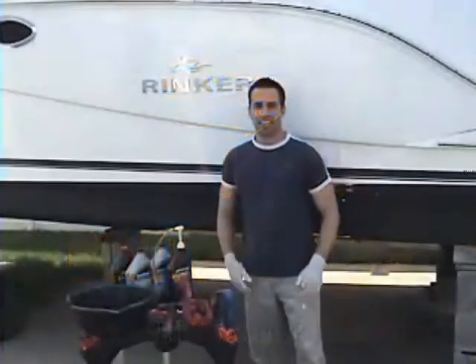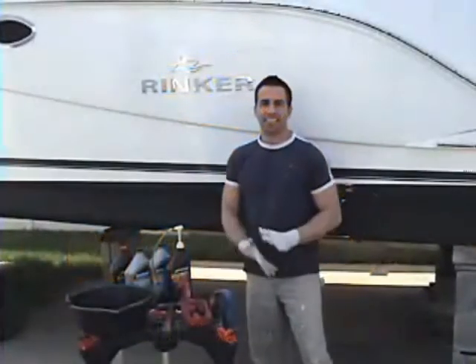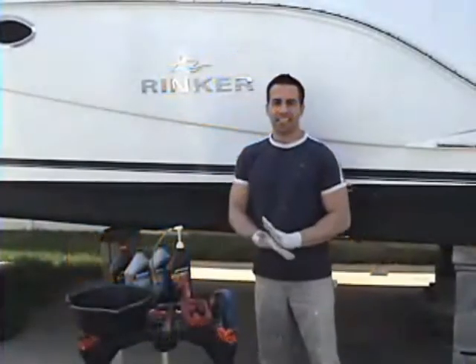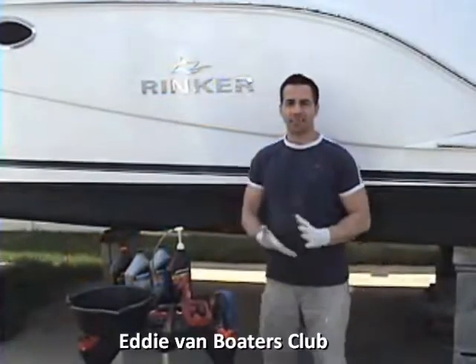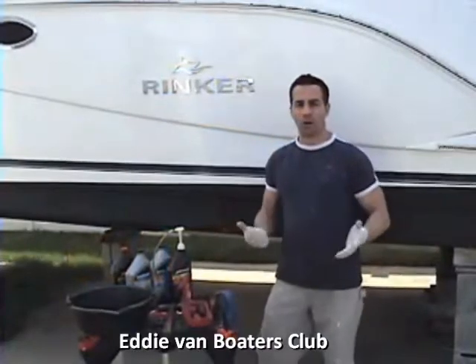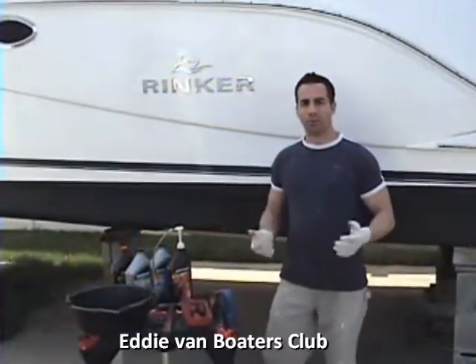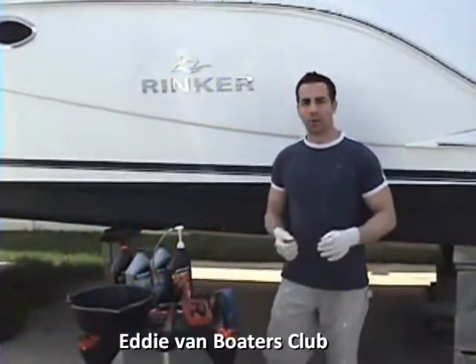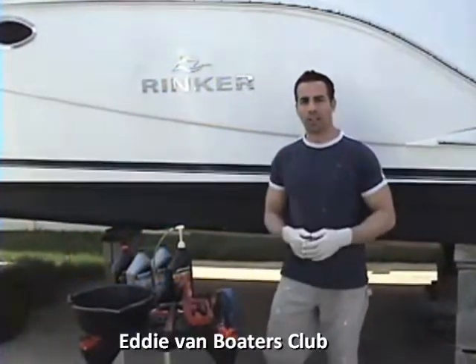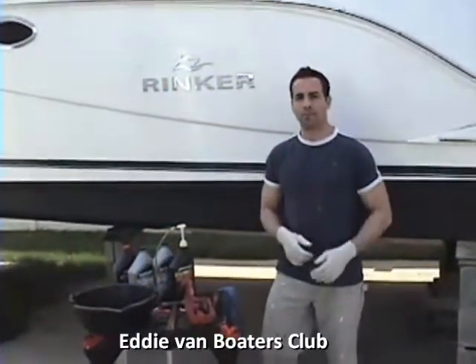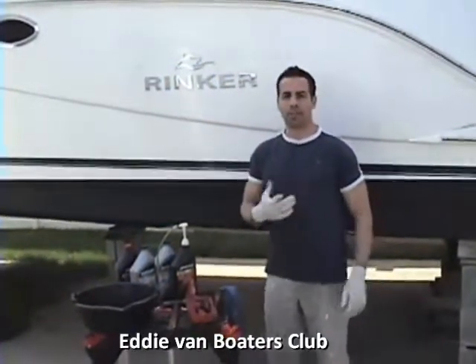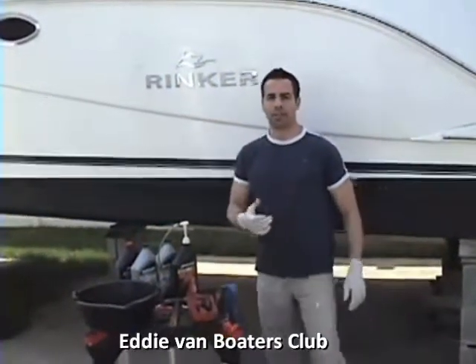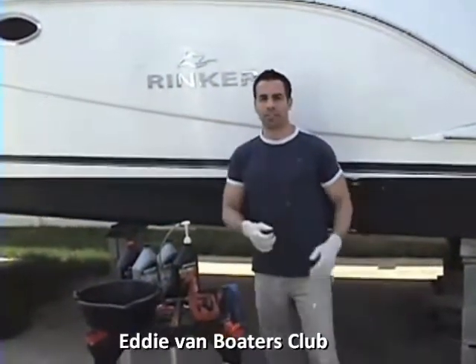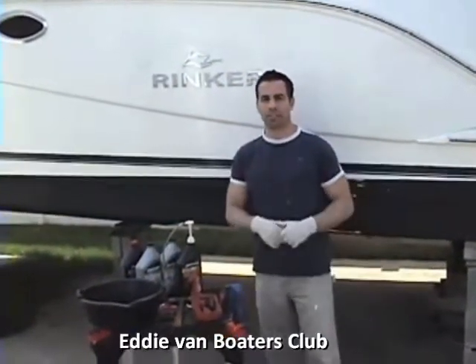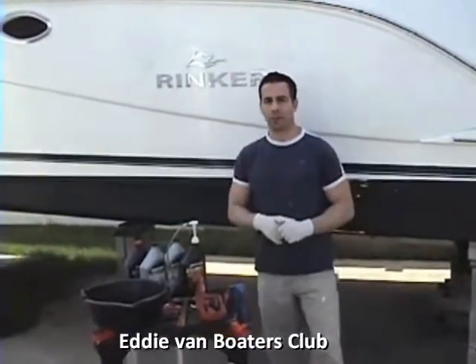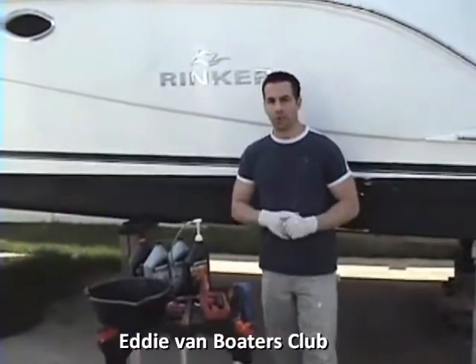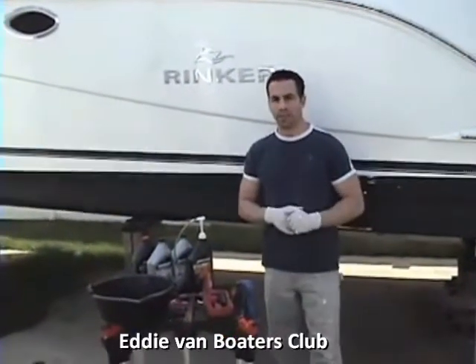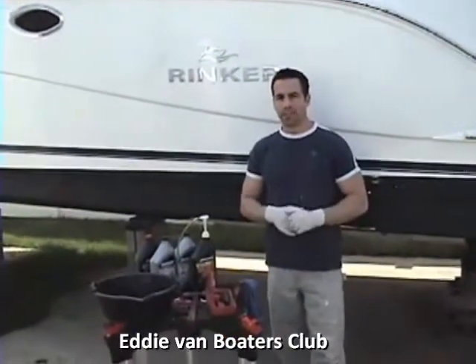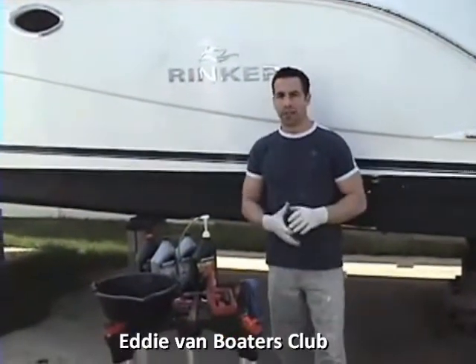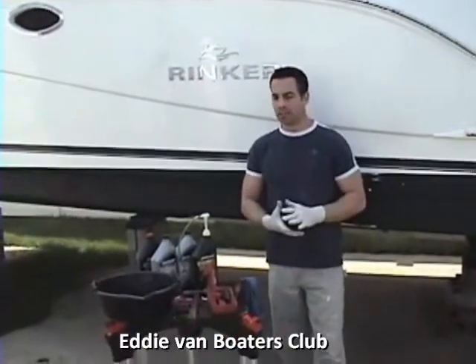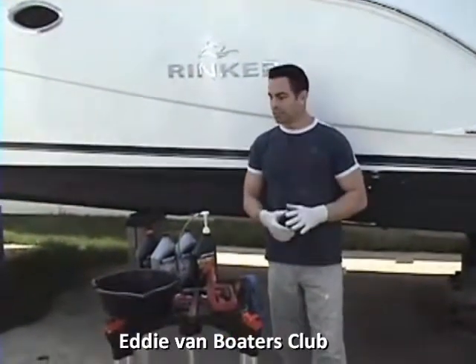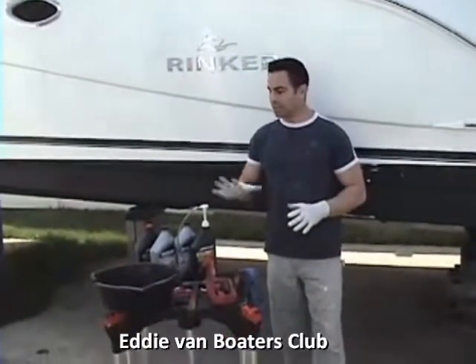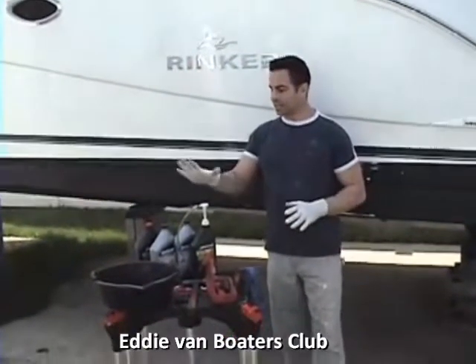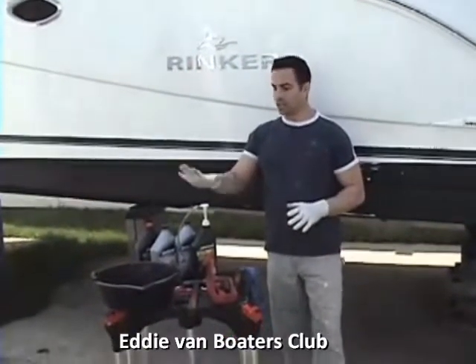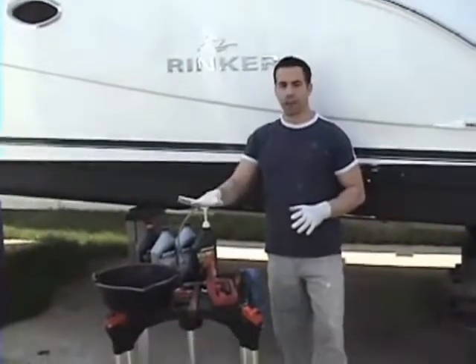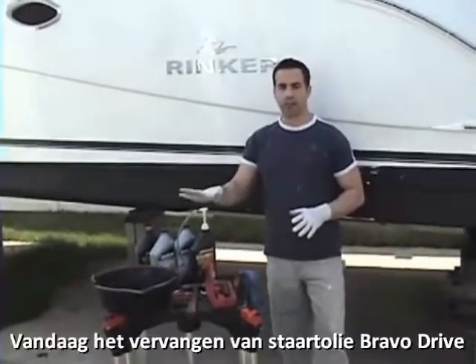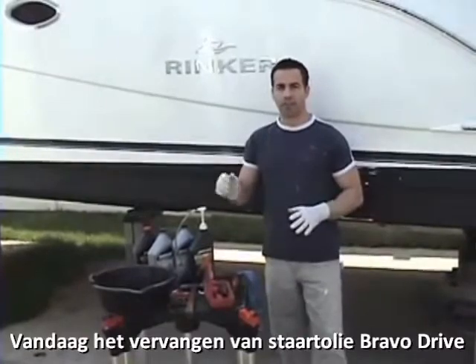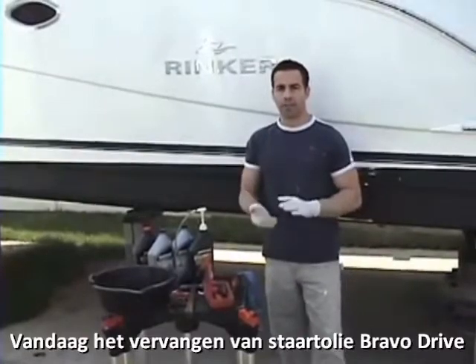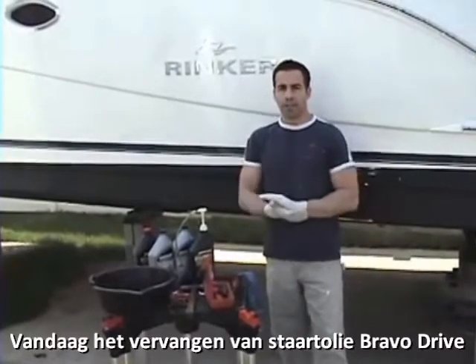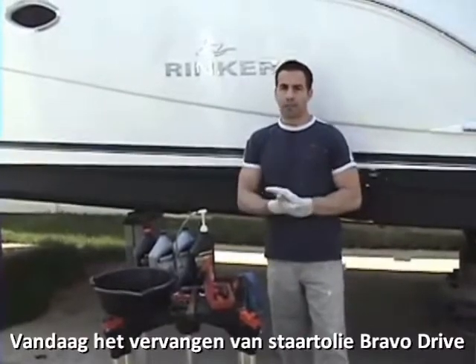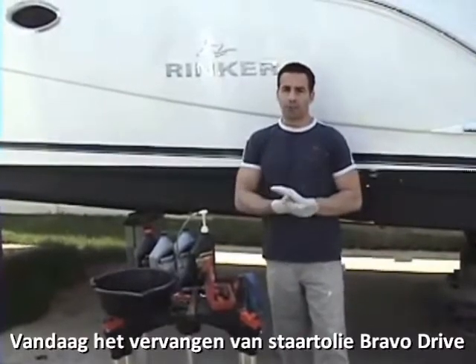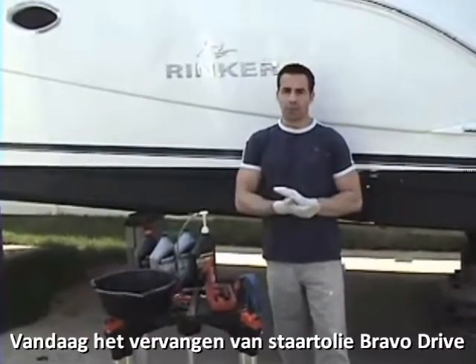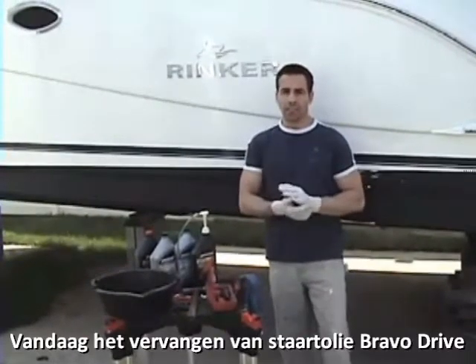Hey, this is Eddie from Long Island Boaters Club here with another edition of On Board. Today we're going to discuss how to change your out drive fluid in Bravo 3's.